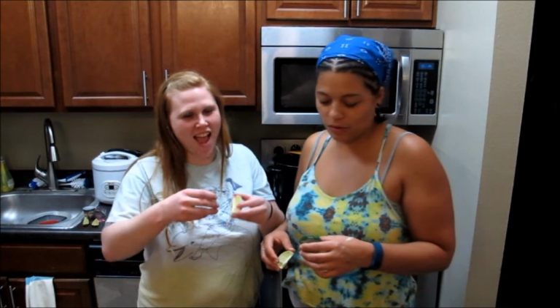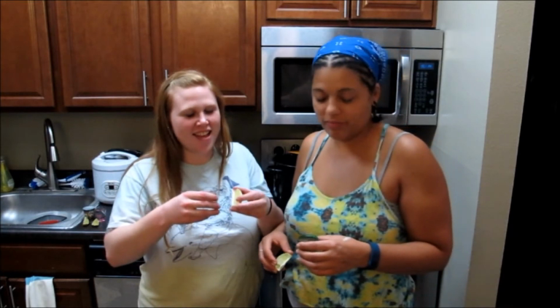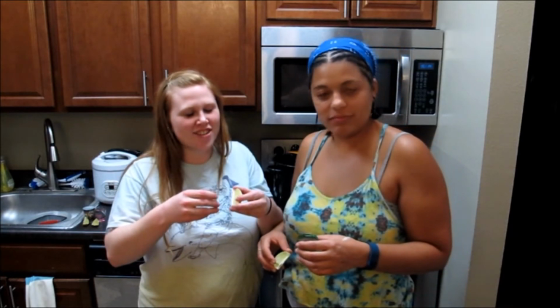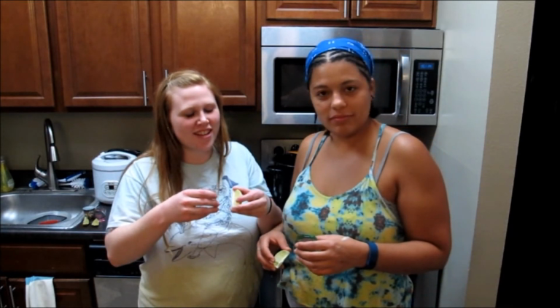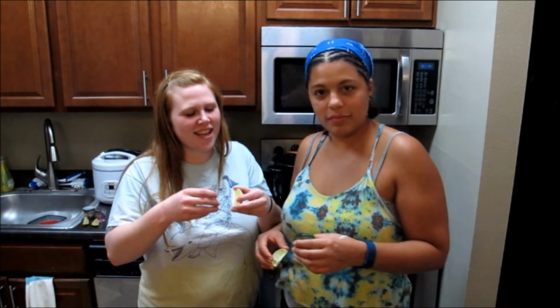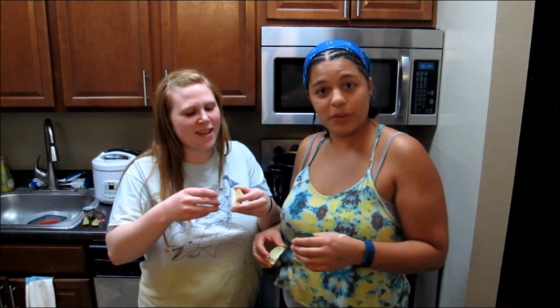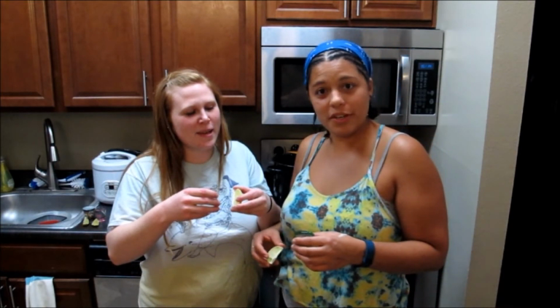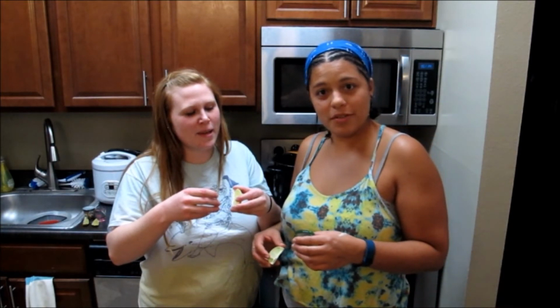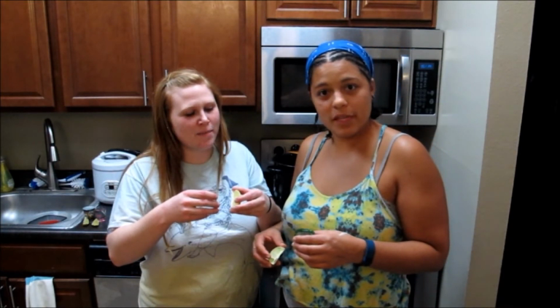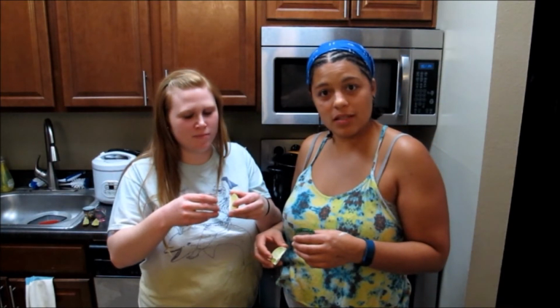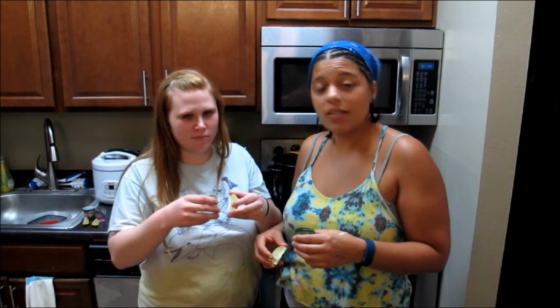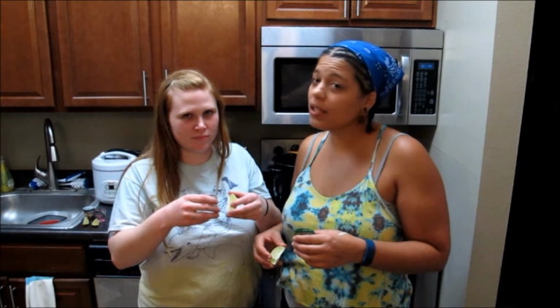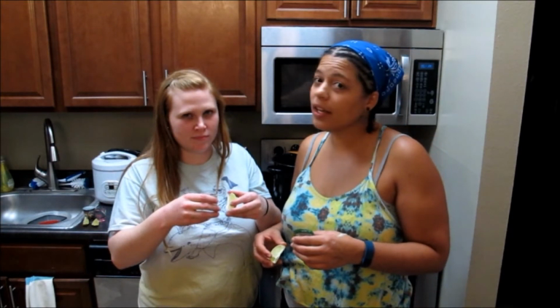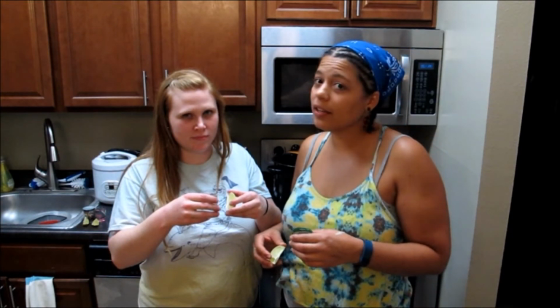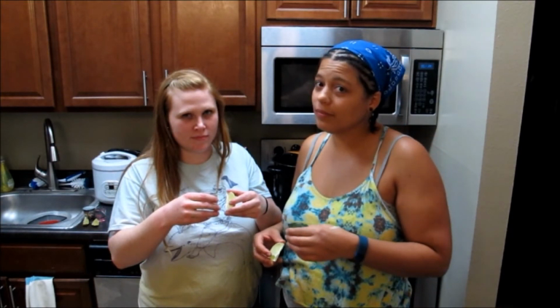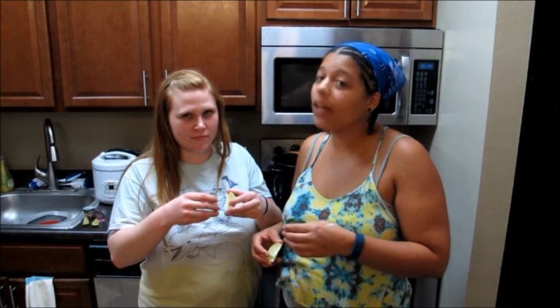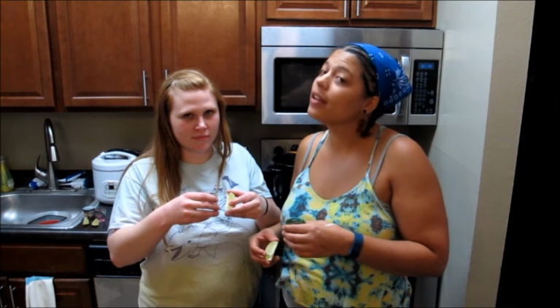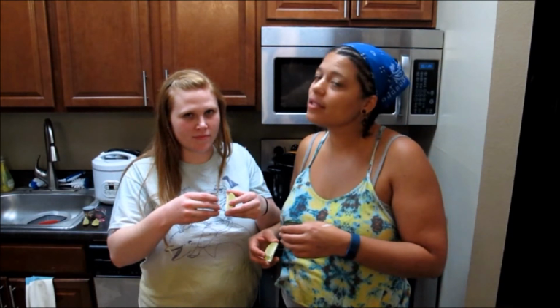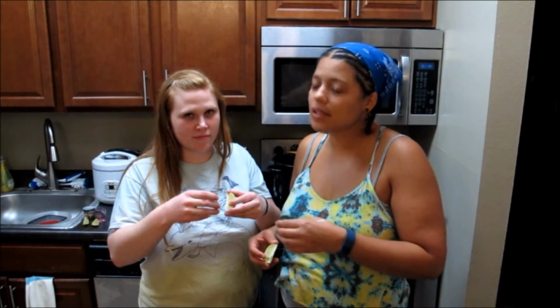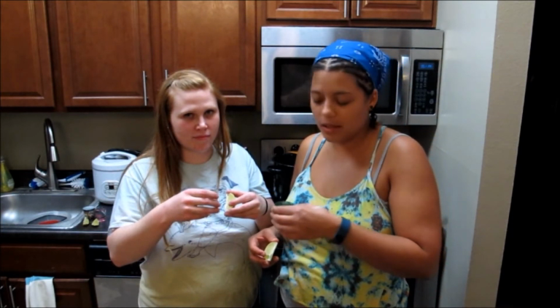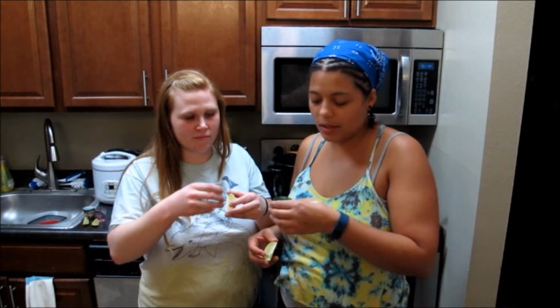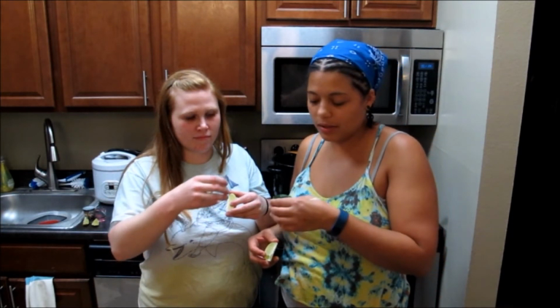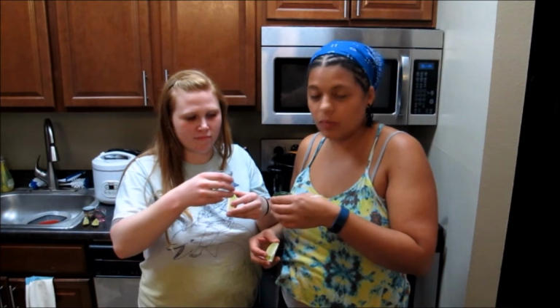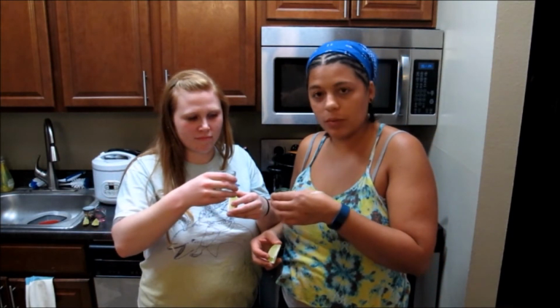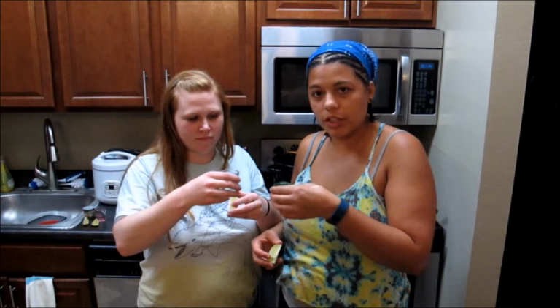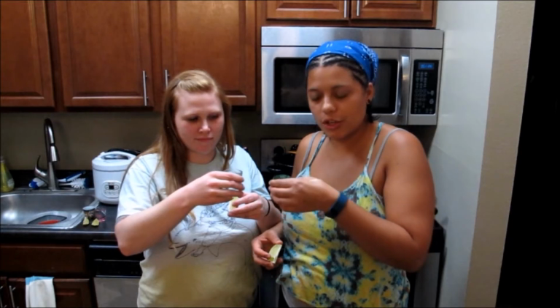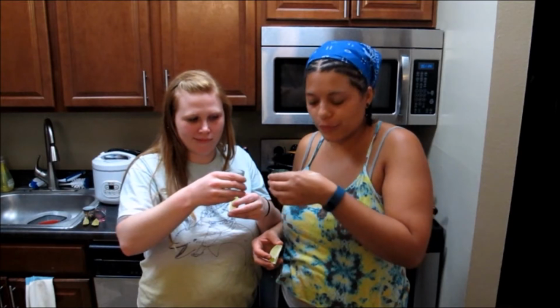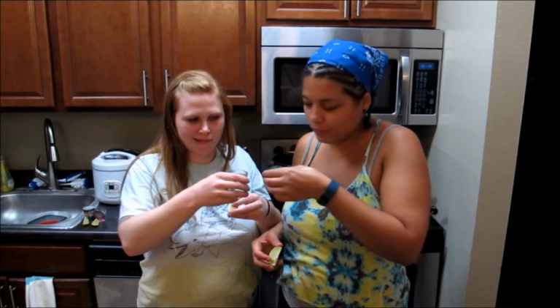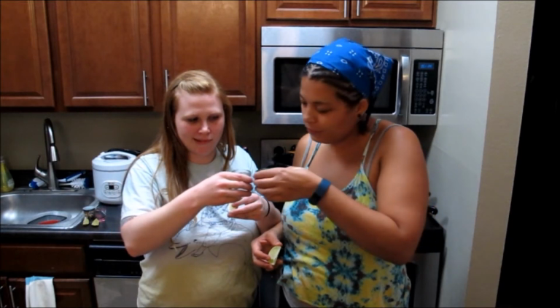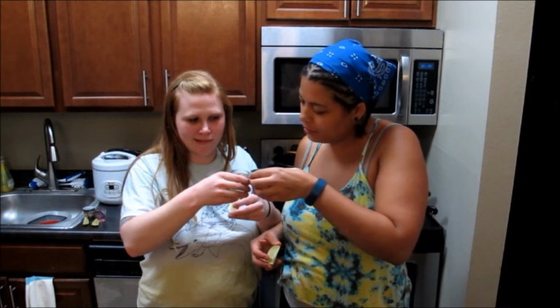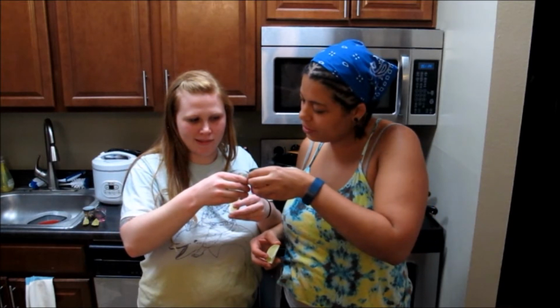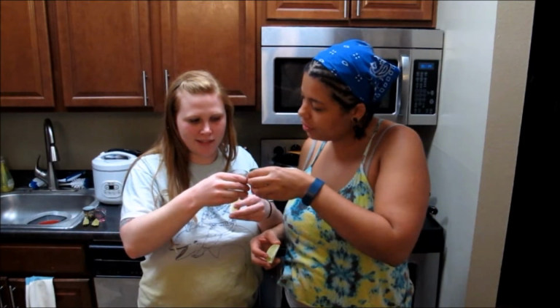Burritos means tequila, and that's exactly what we're gonna do. Cheers!